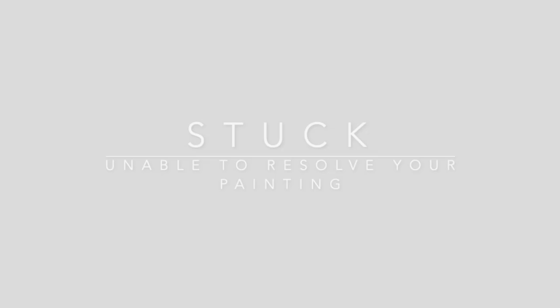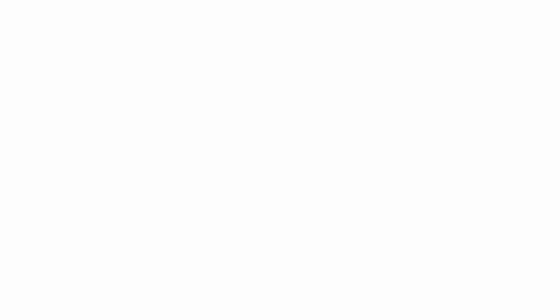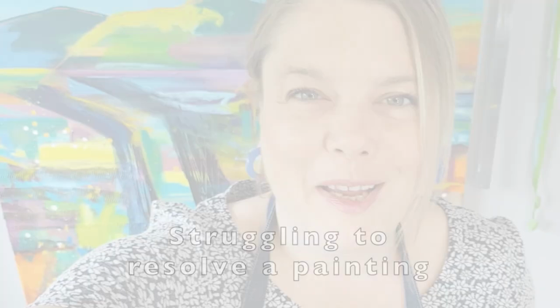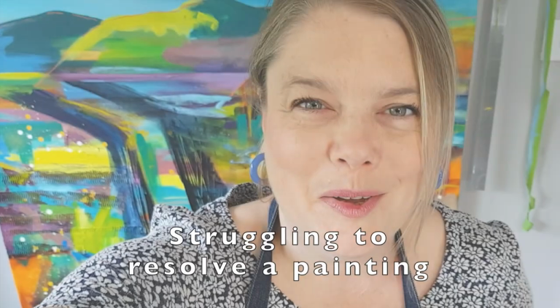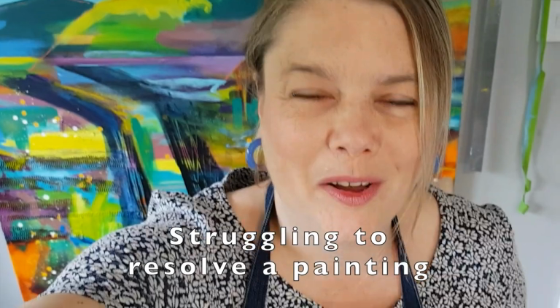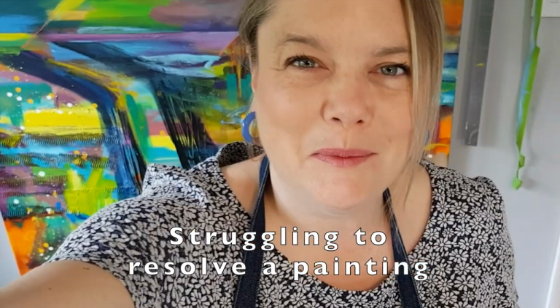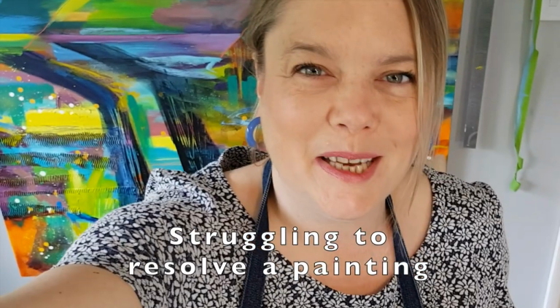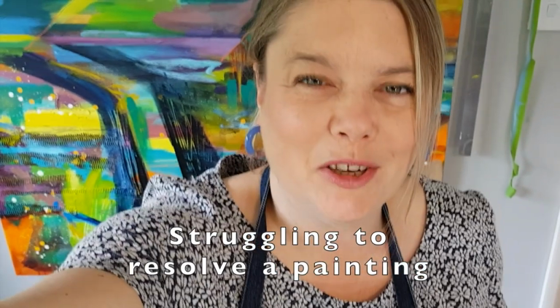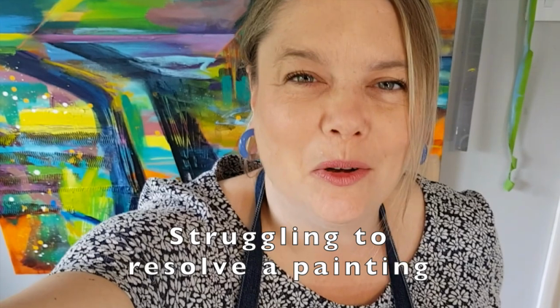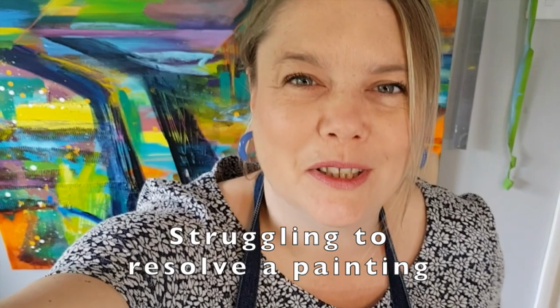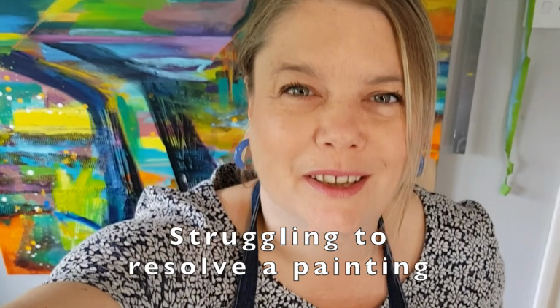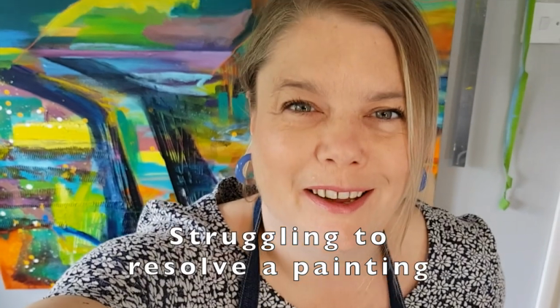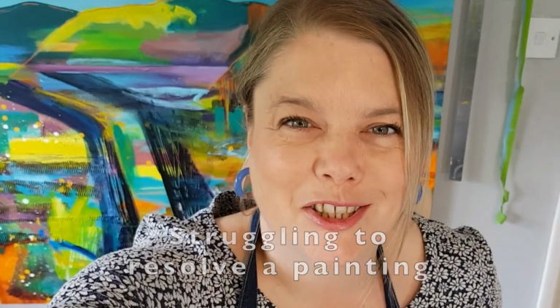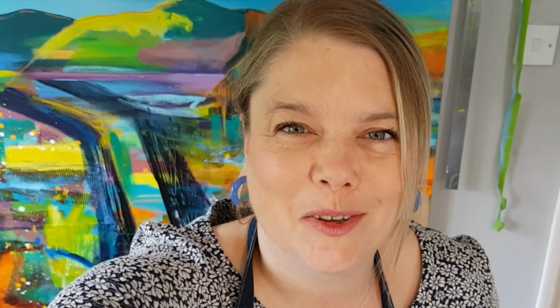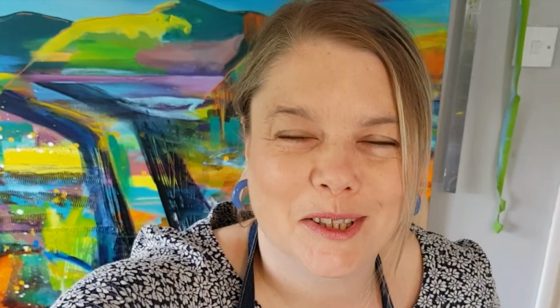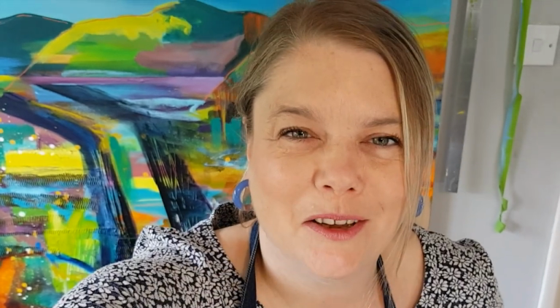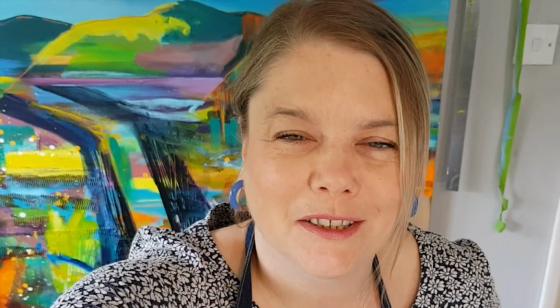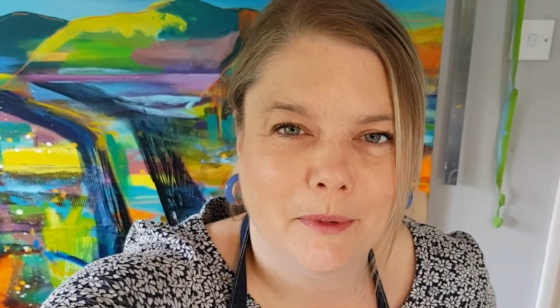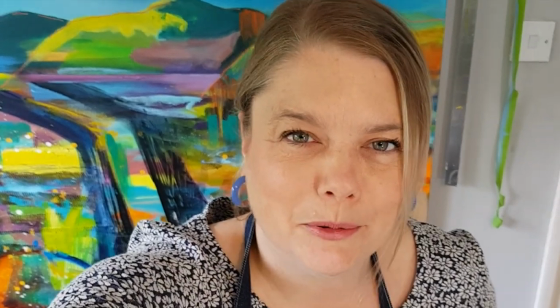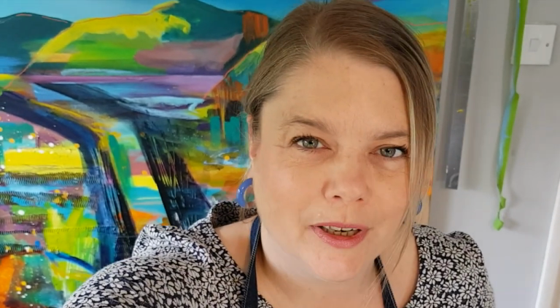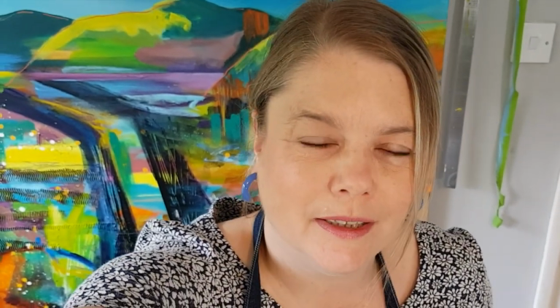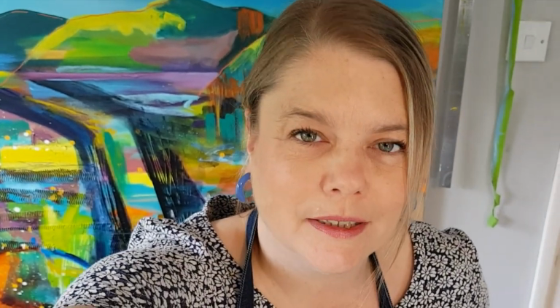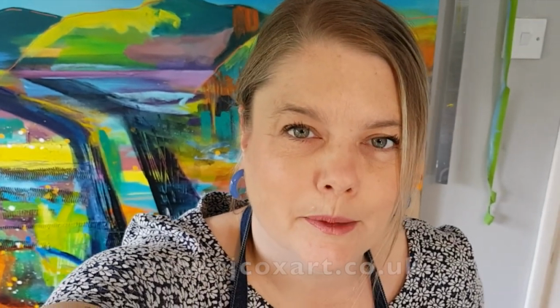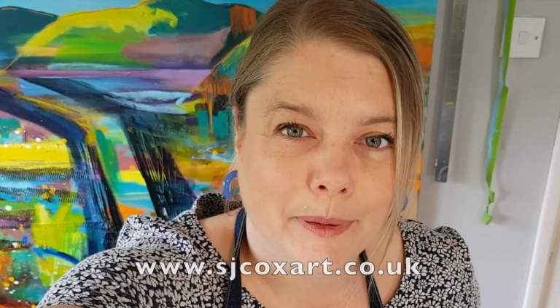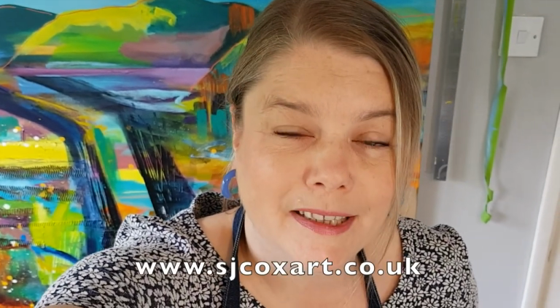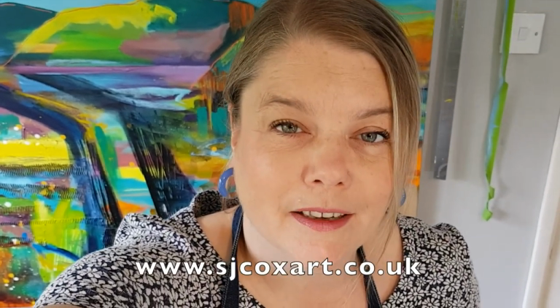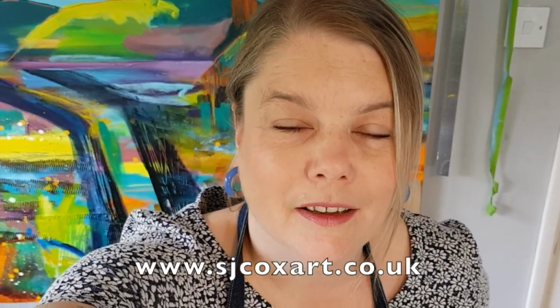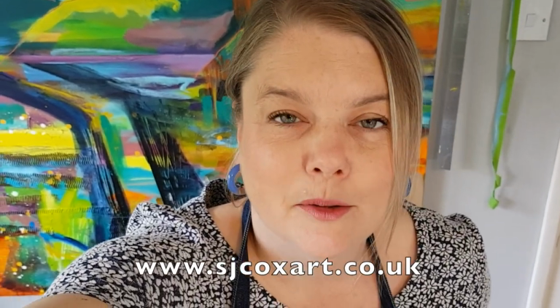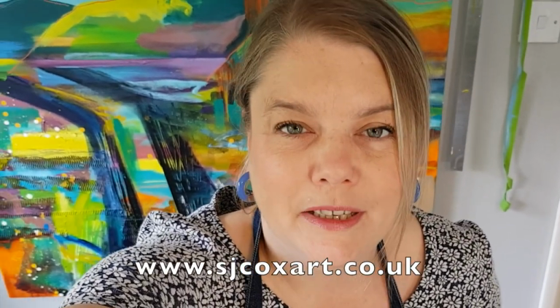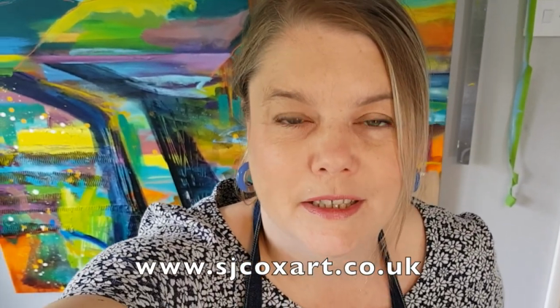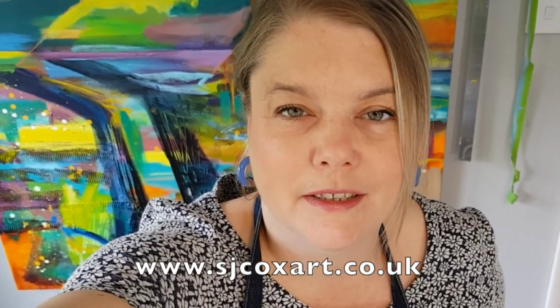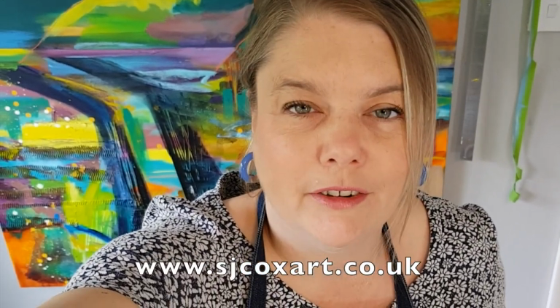Hello, I'm Sarah Cox, S.J. Cox Art. I'm an abstract landscape painter based in Surrey.